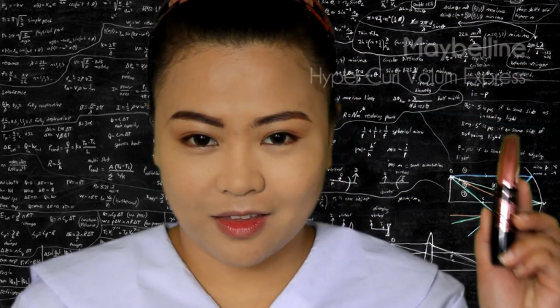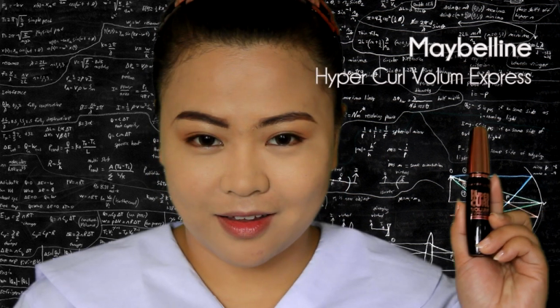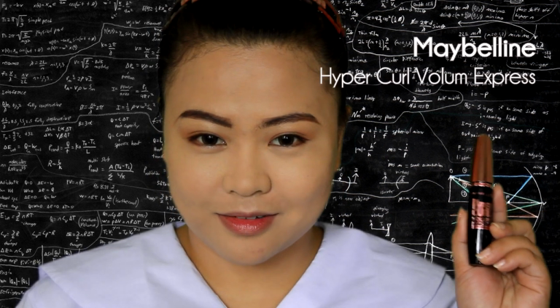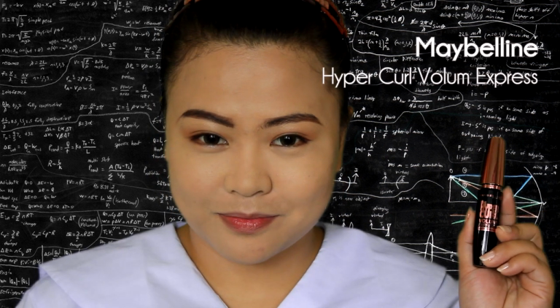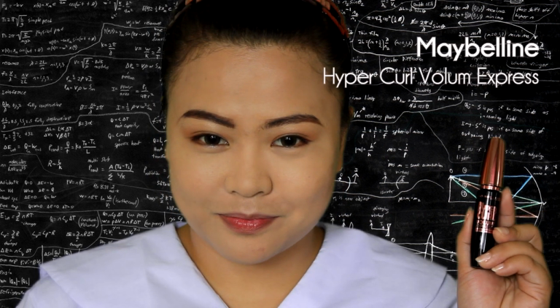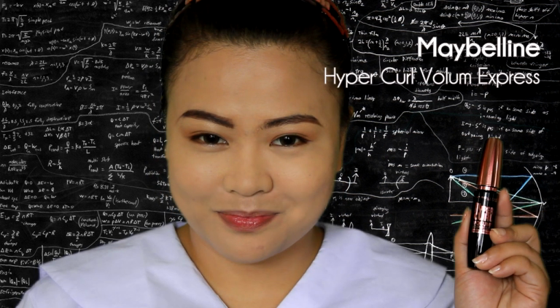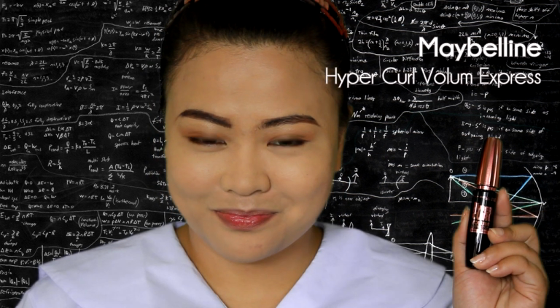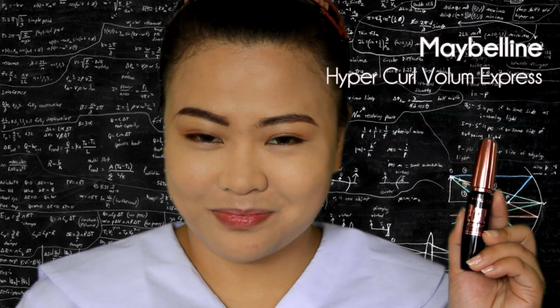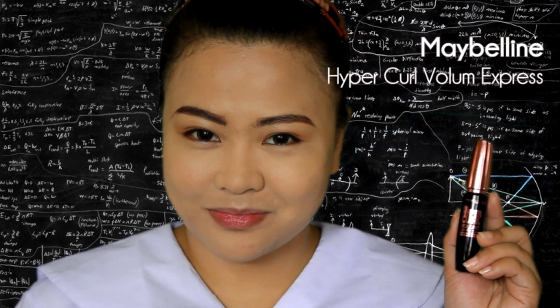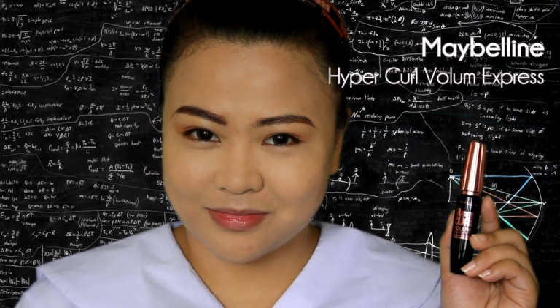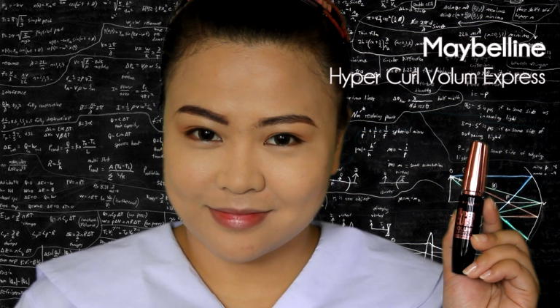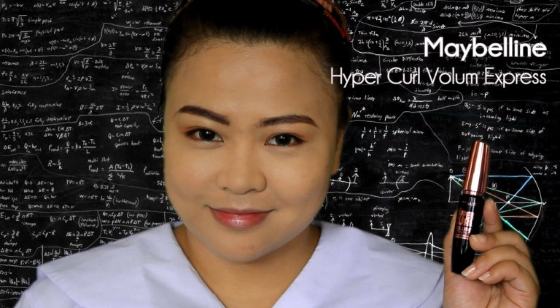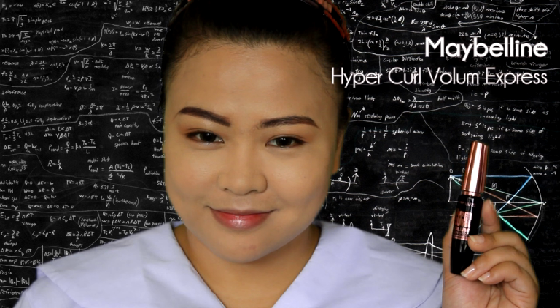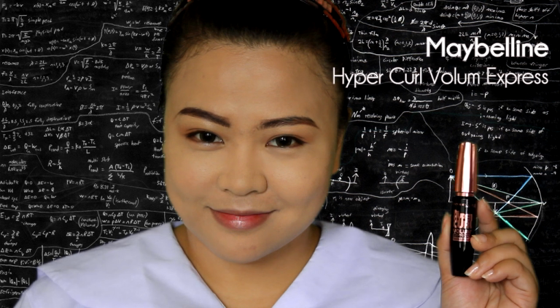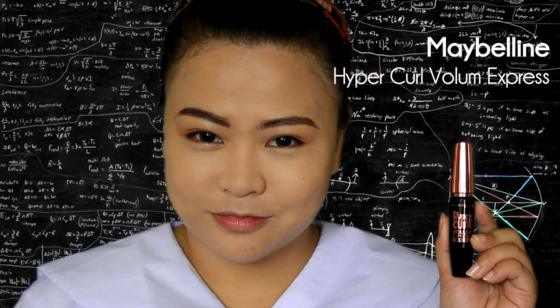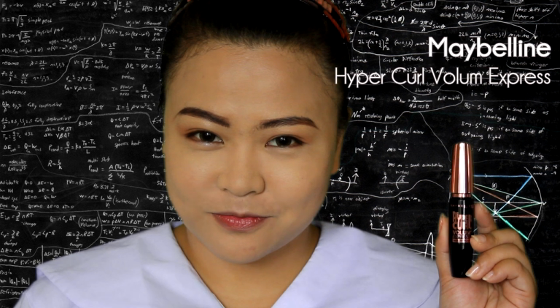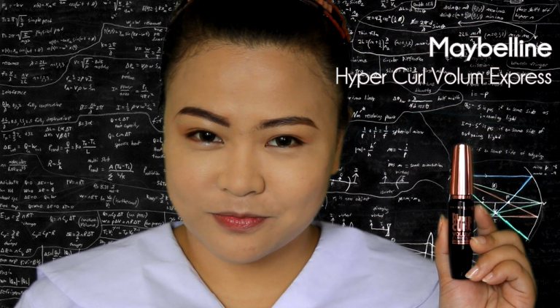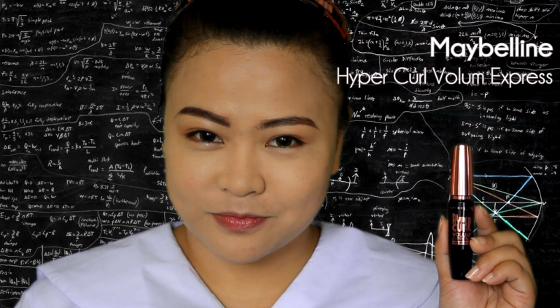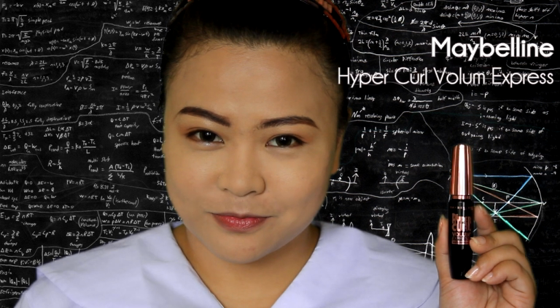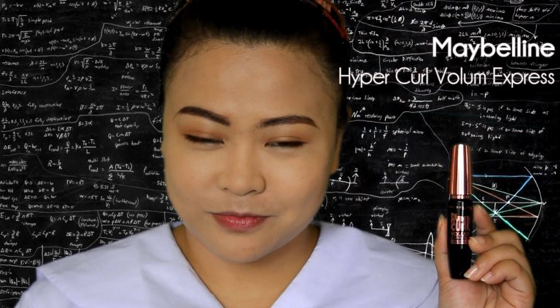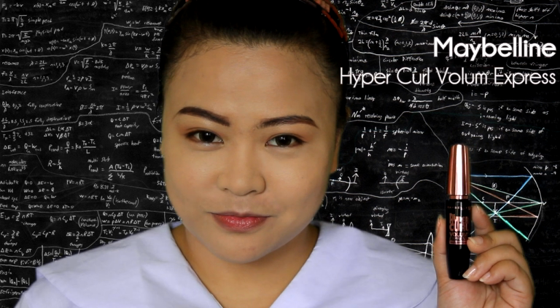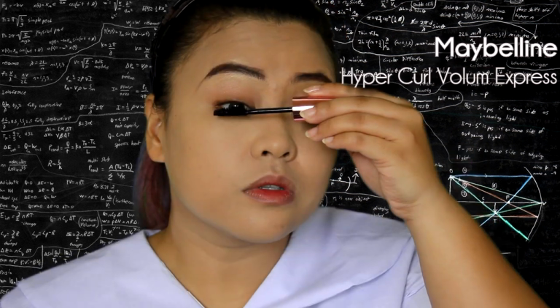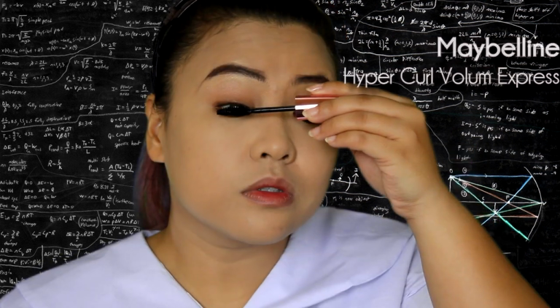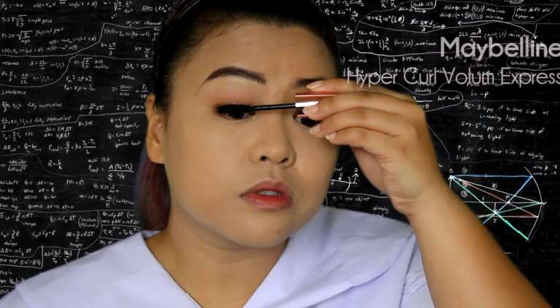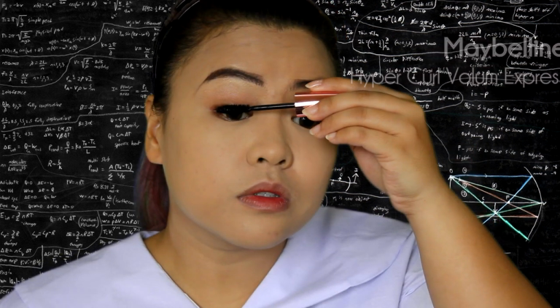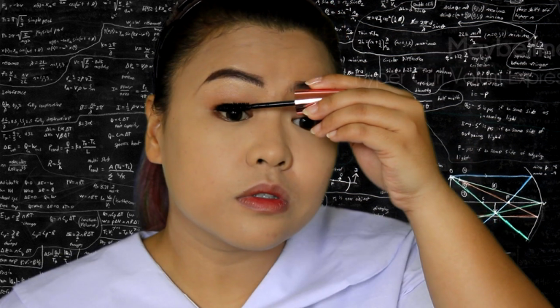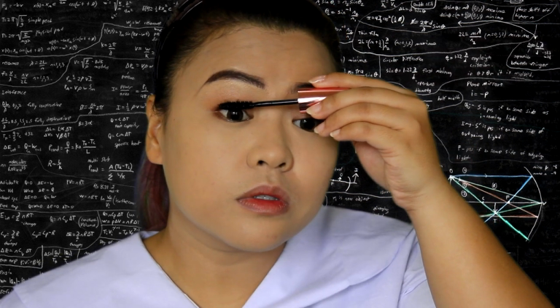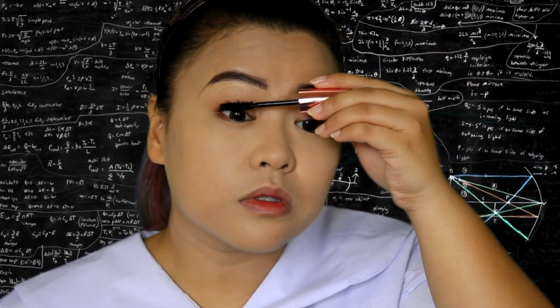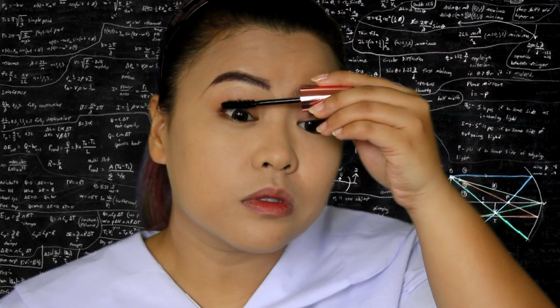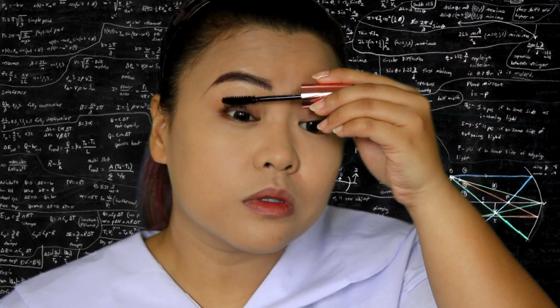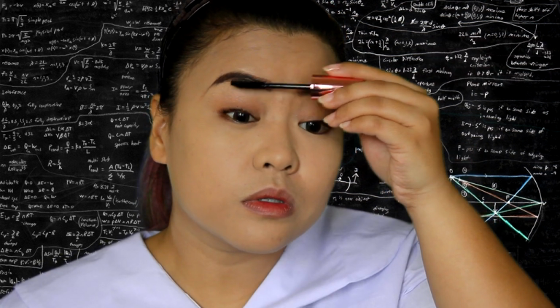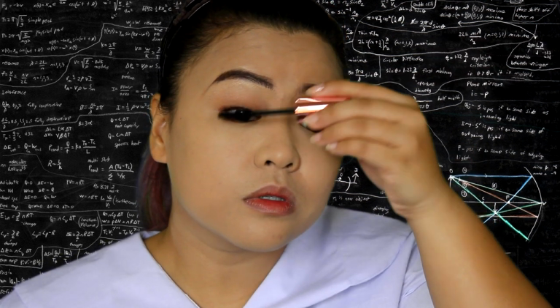Then, using the Maybelline mascara, apply two coats on your upper and lower lashes.